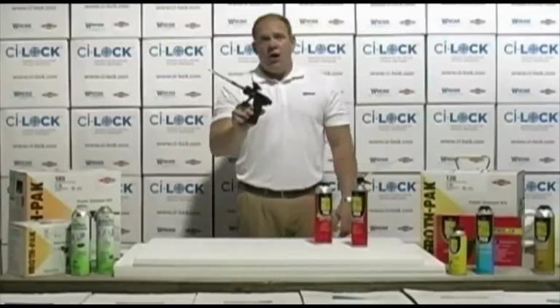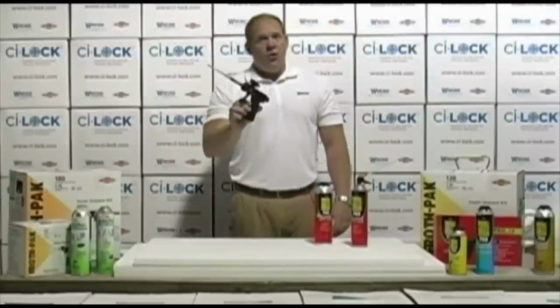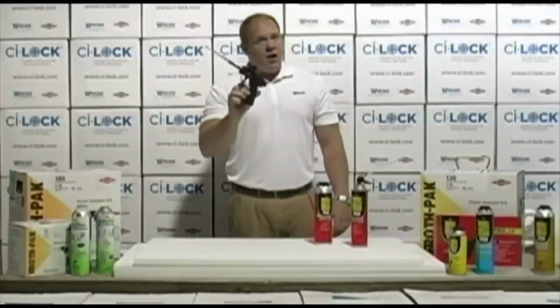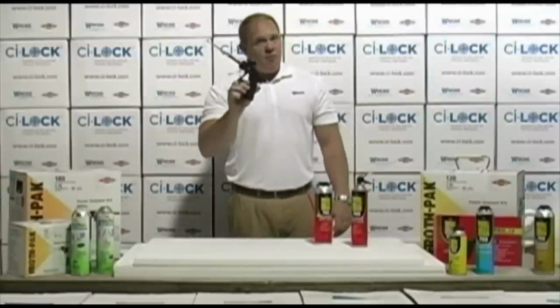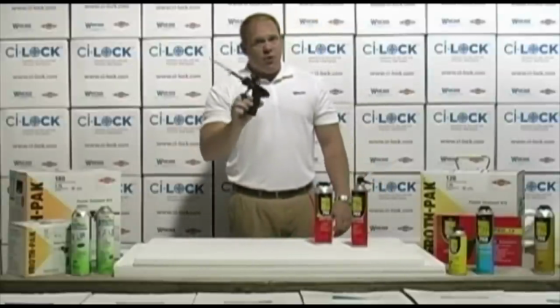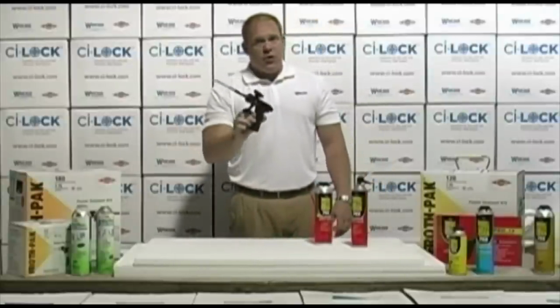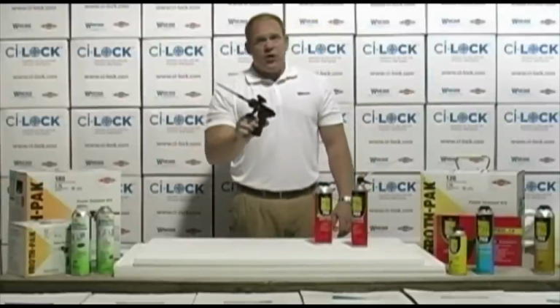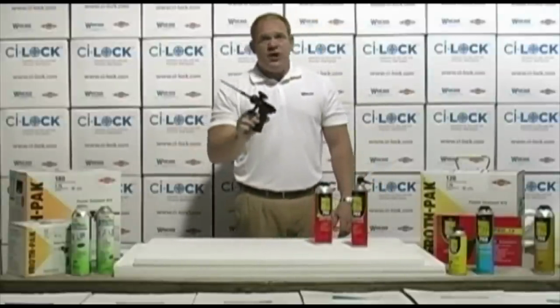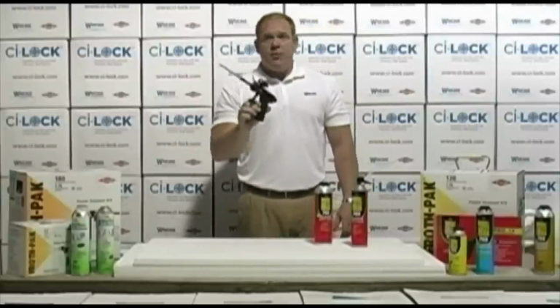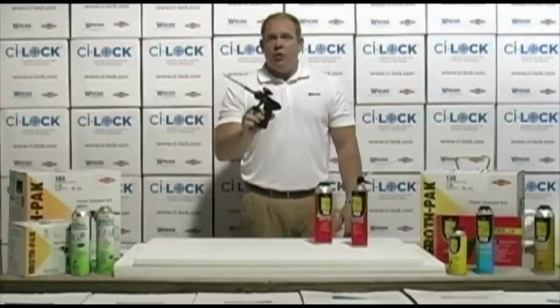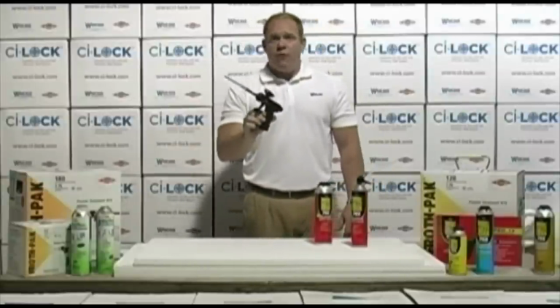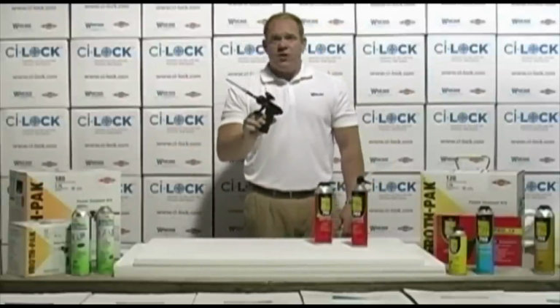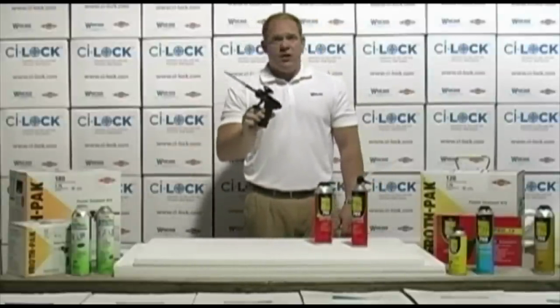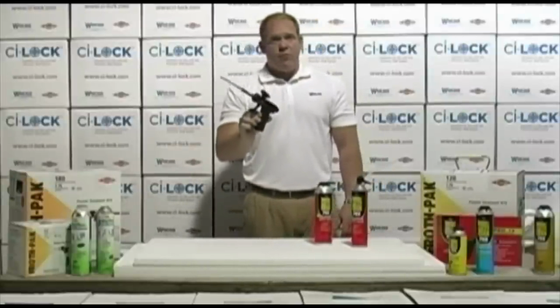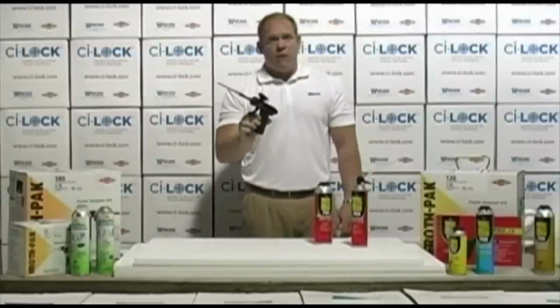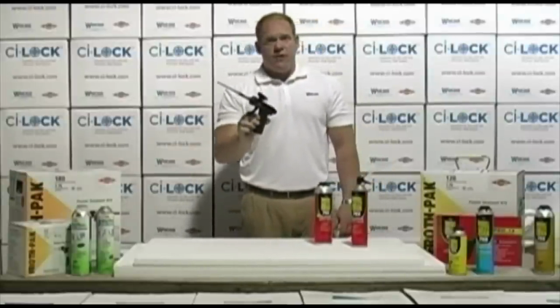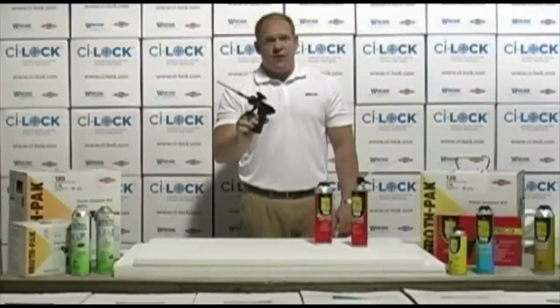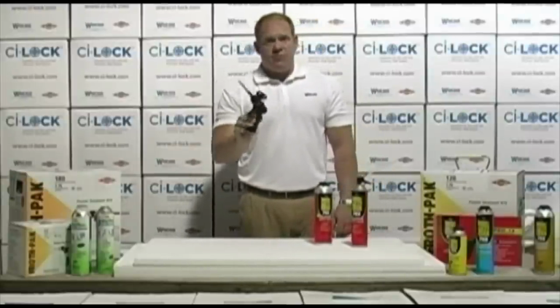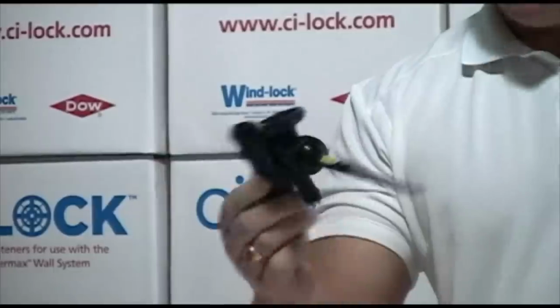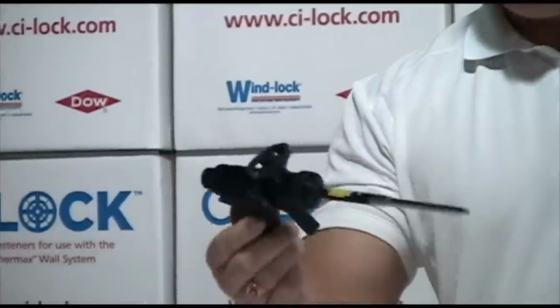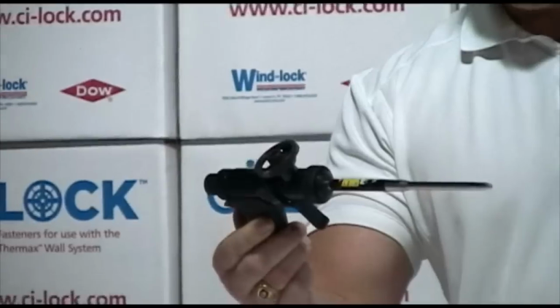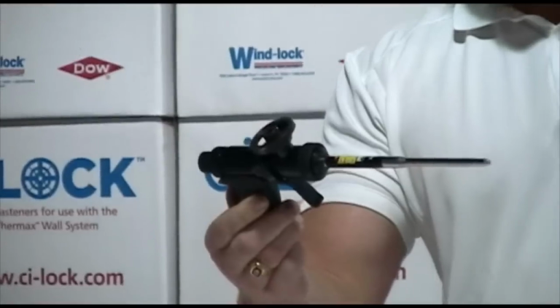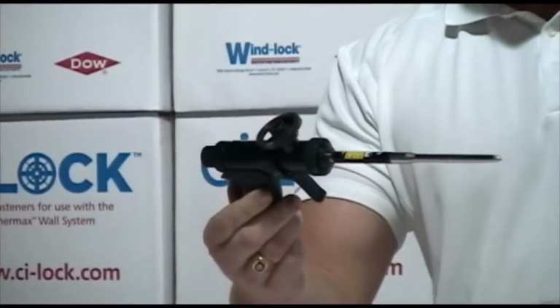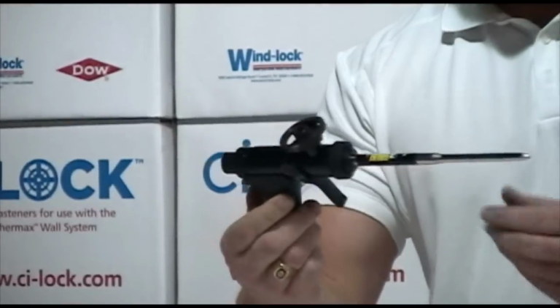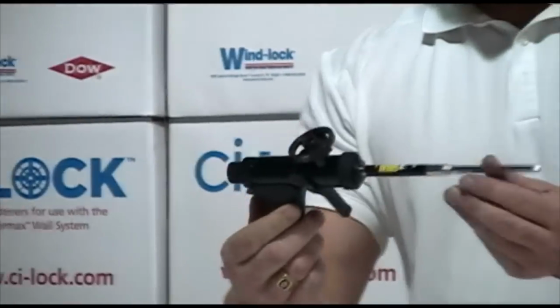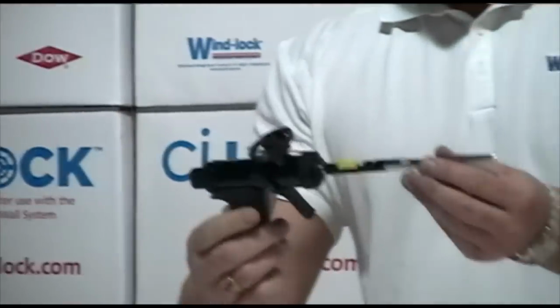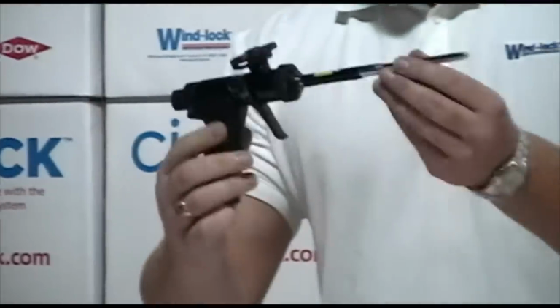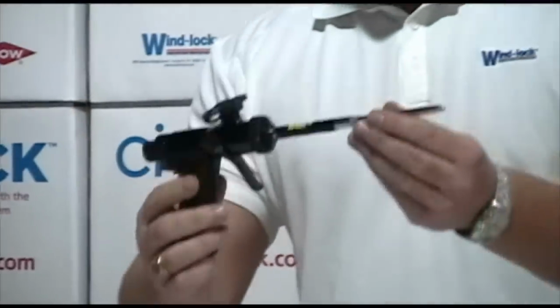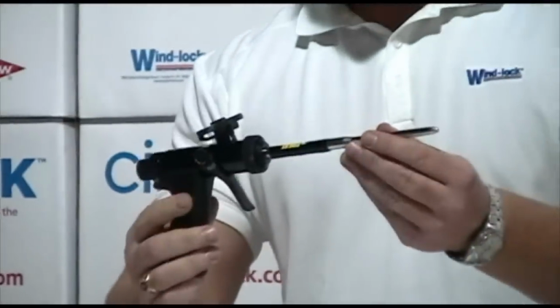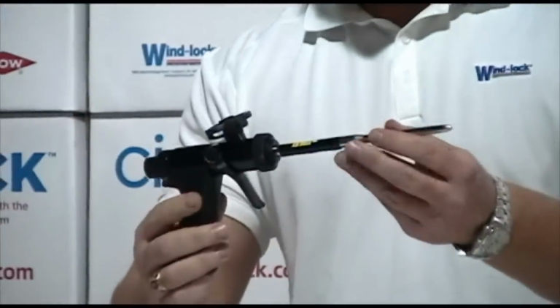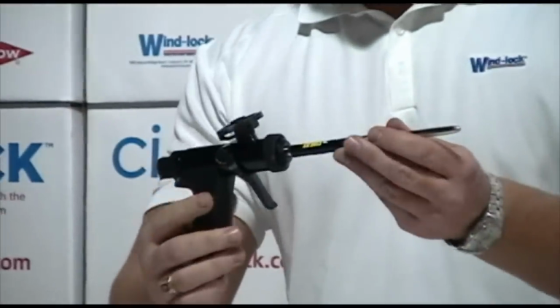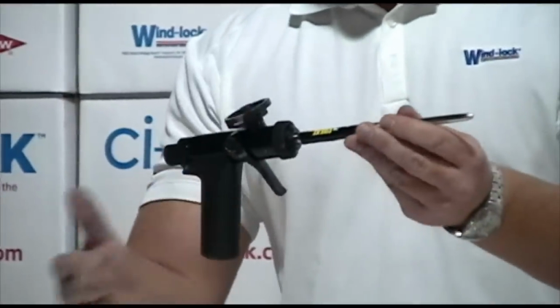We have the Pro 13, the Pro 14, and the Pro 15. This is the Pro 15. It's the highest-end gun.